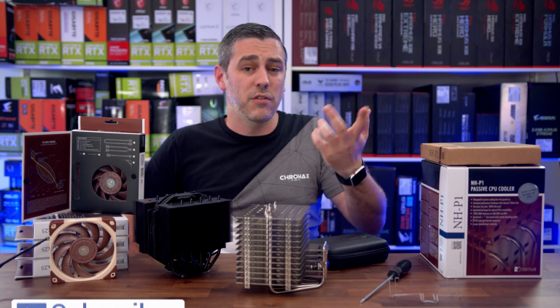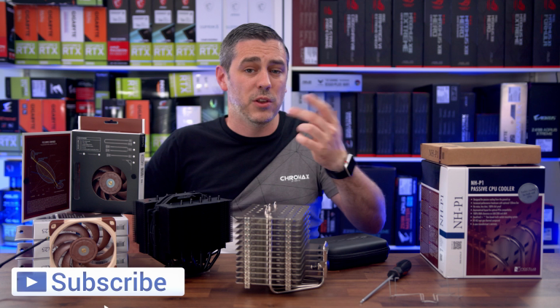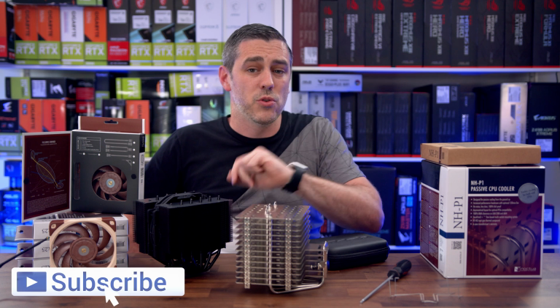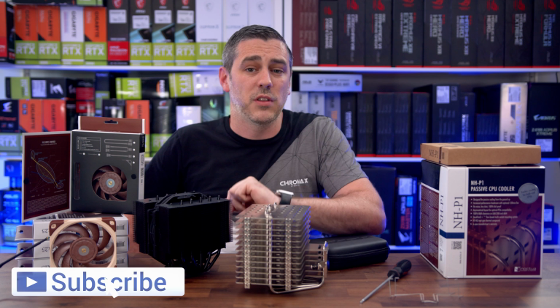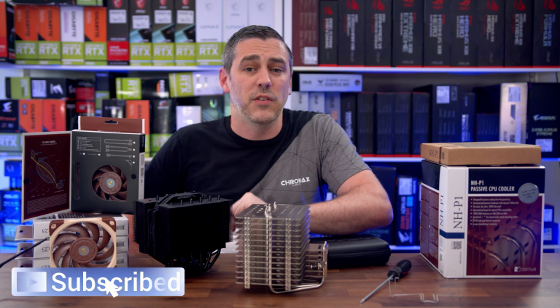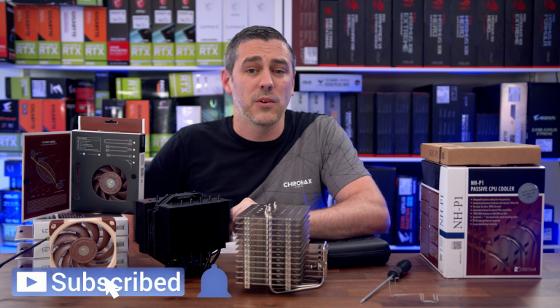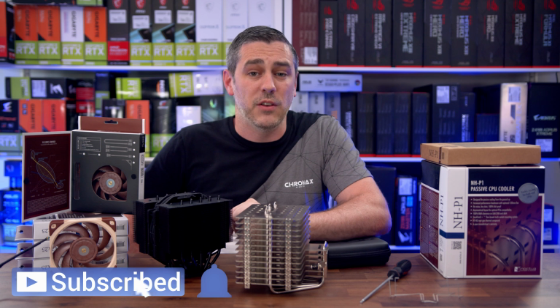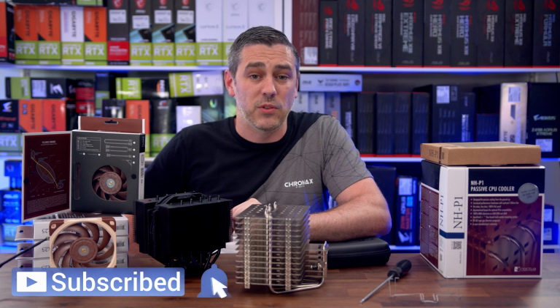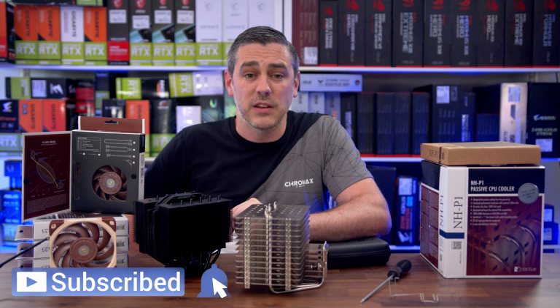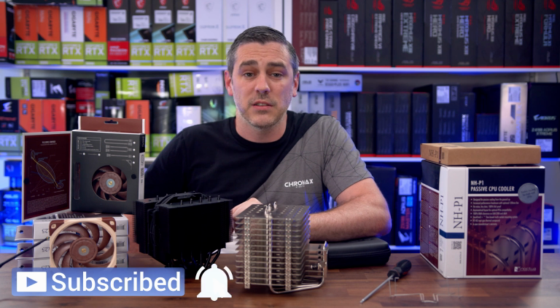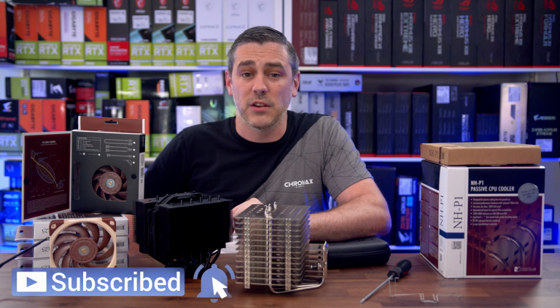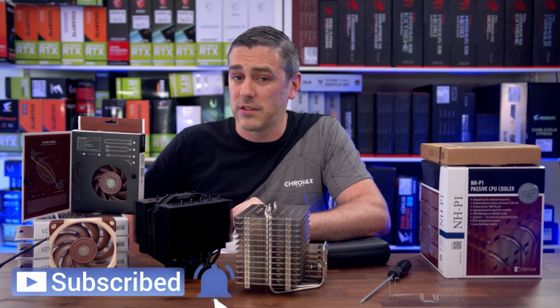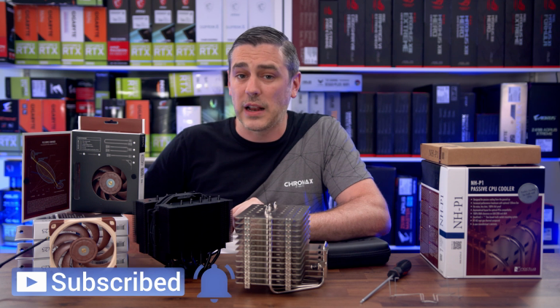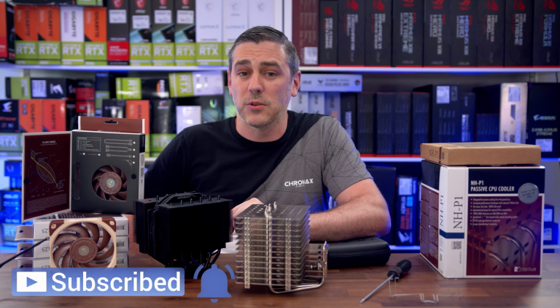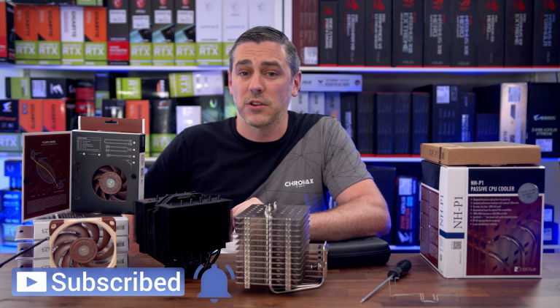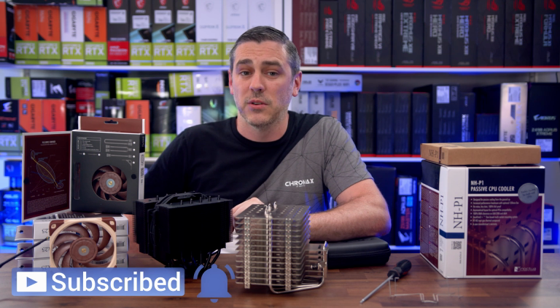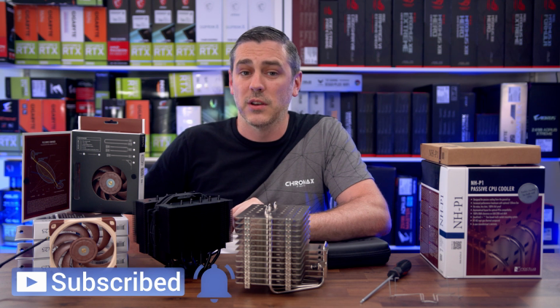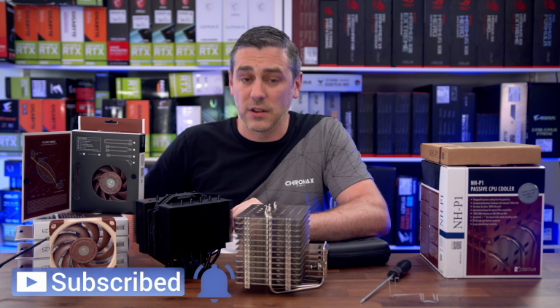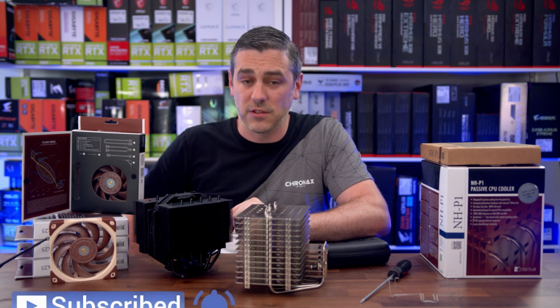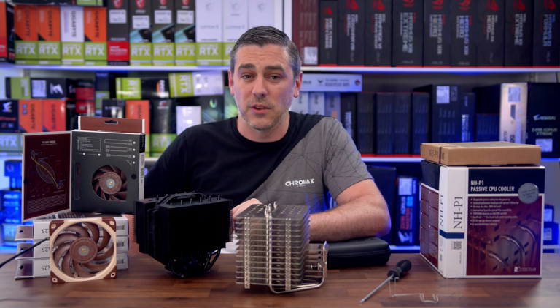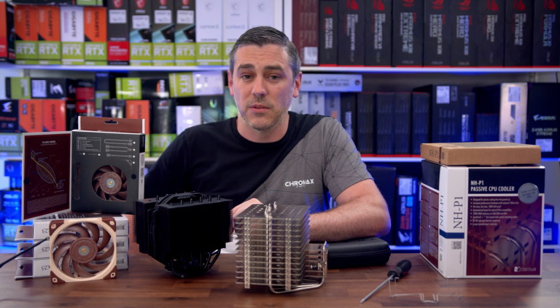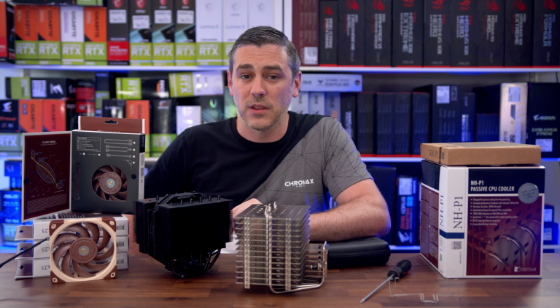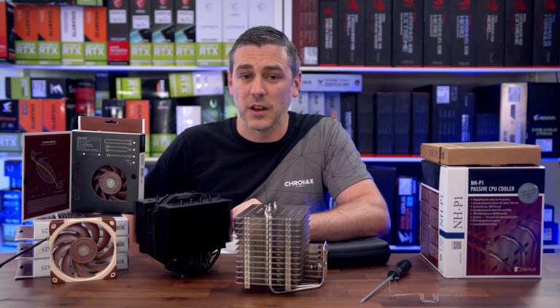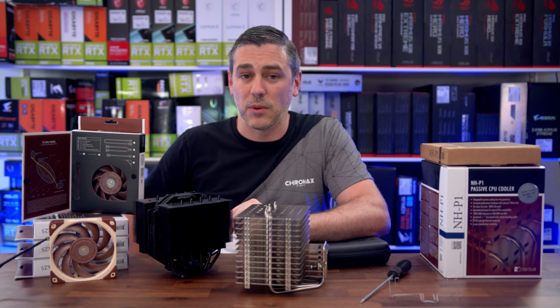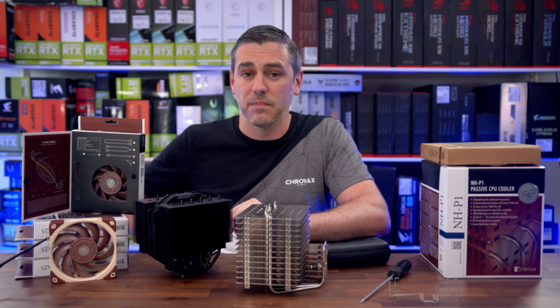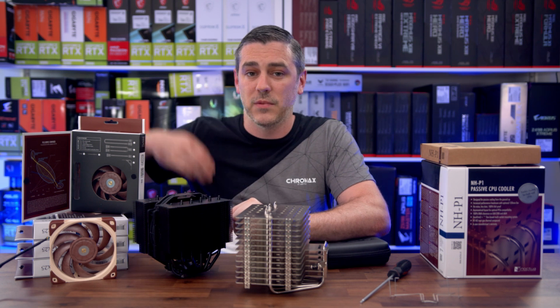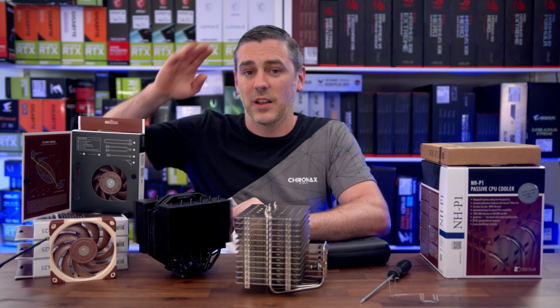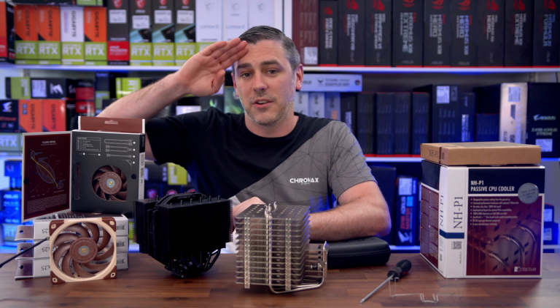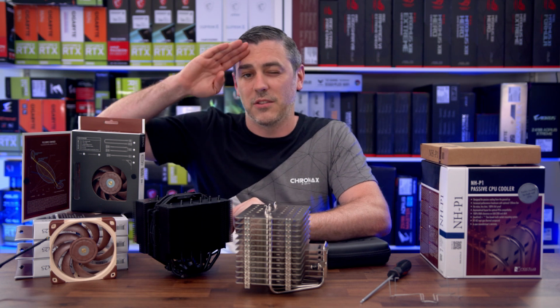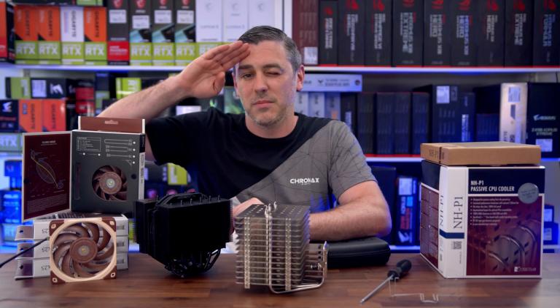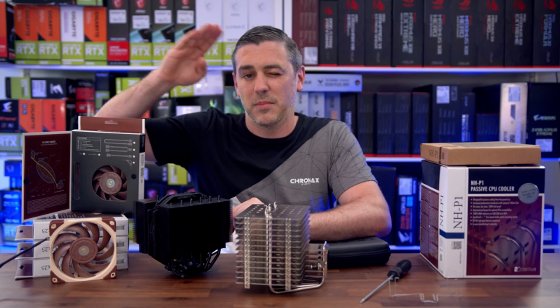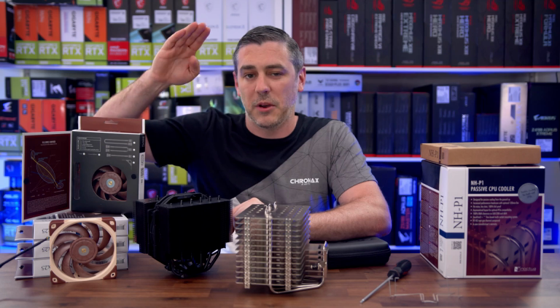Hopefully you enjoyed this video. If you did, you know exactly what to do. I'll see you in the next one. See you later, guys. Bye-bye.